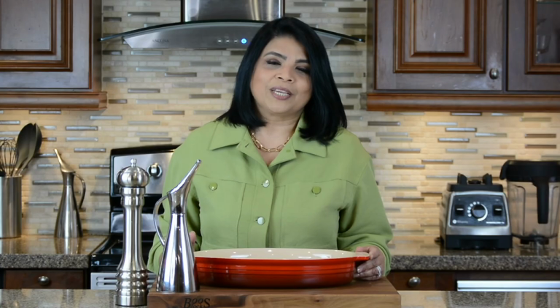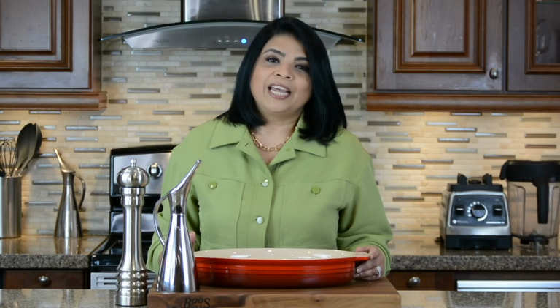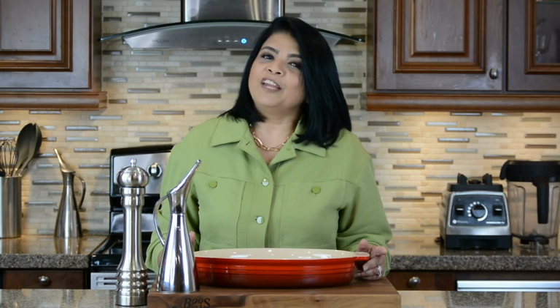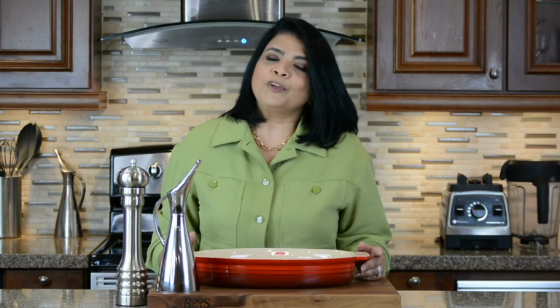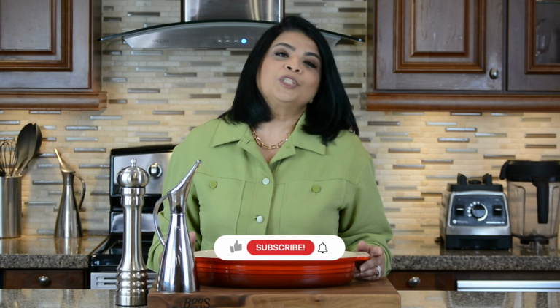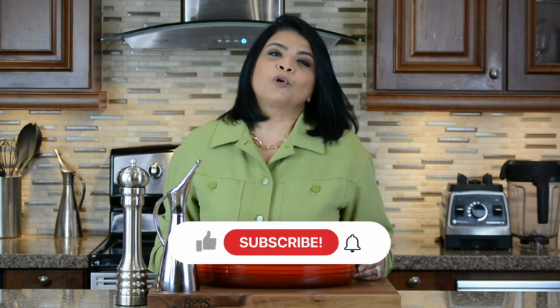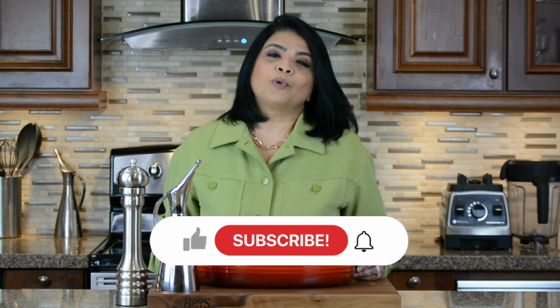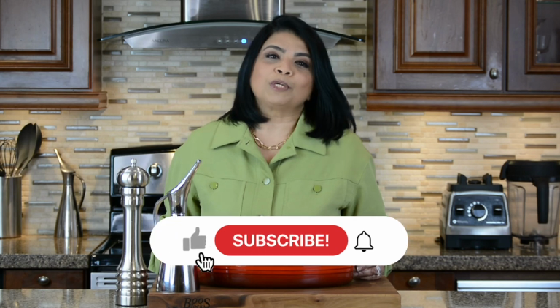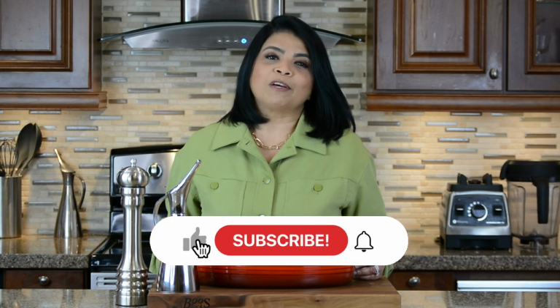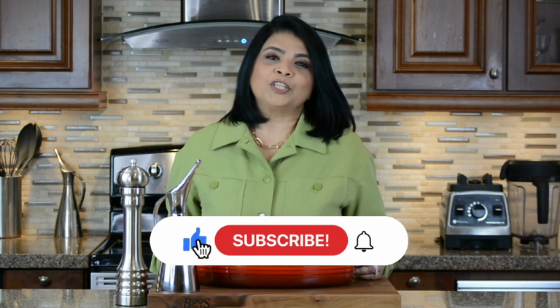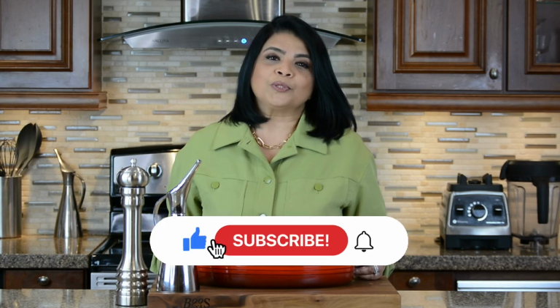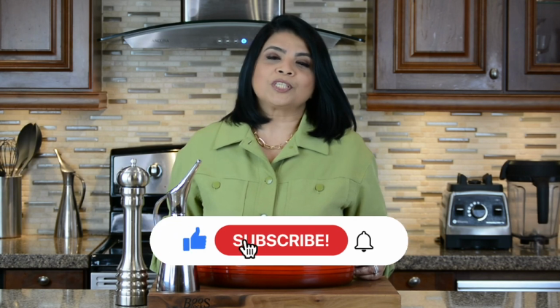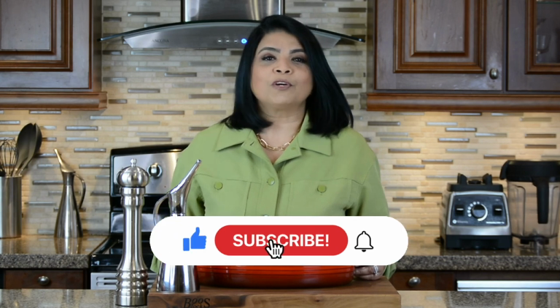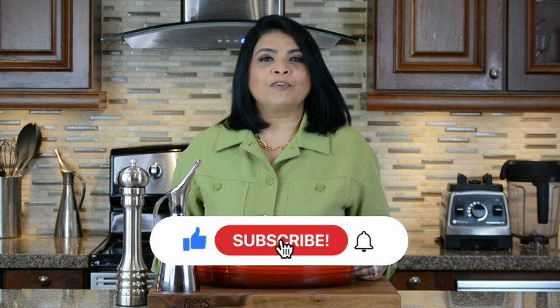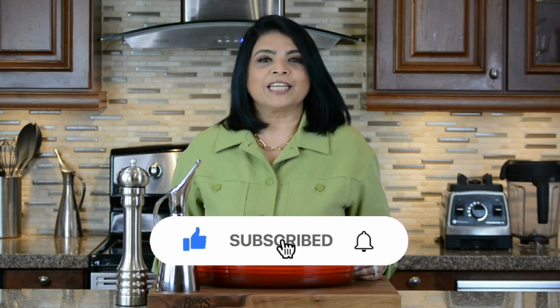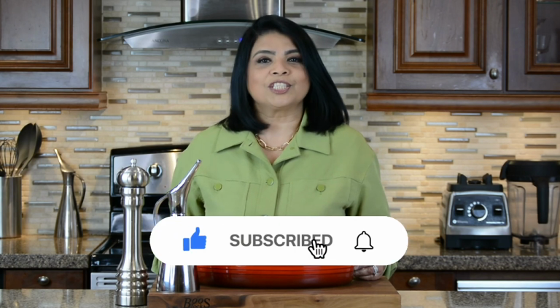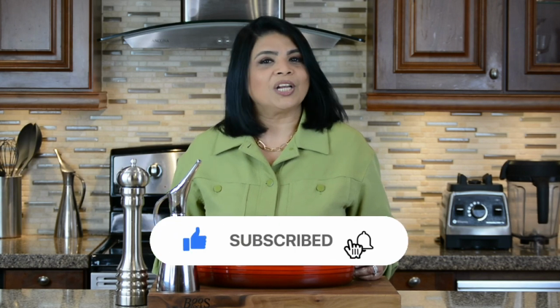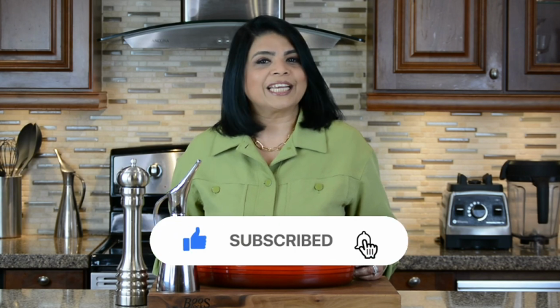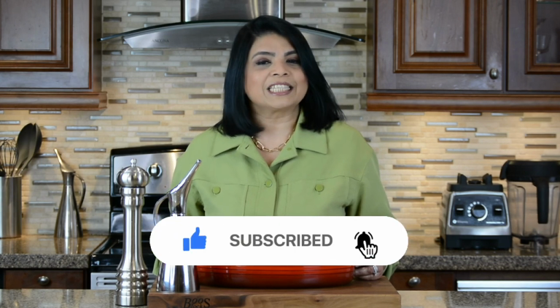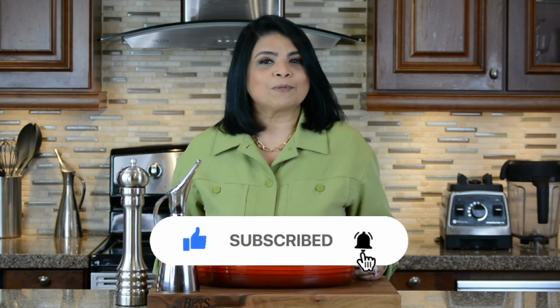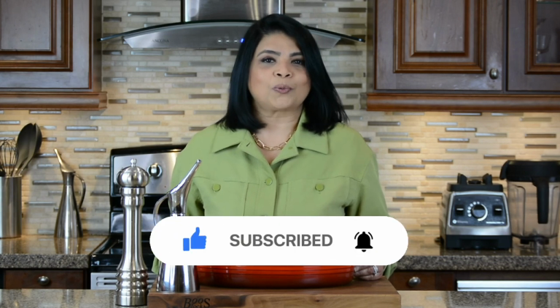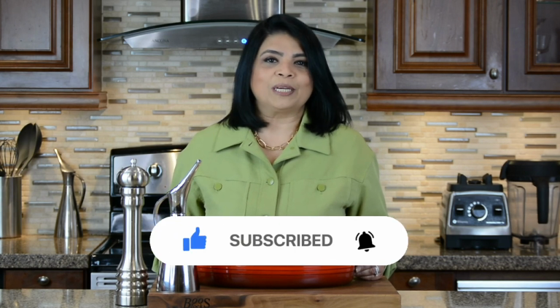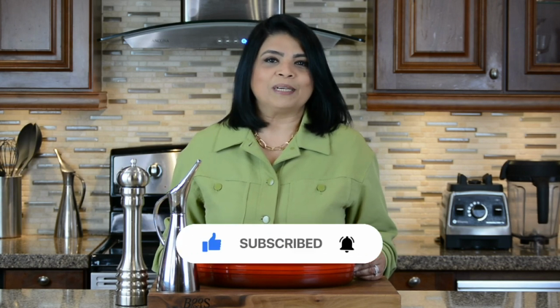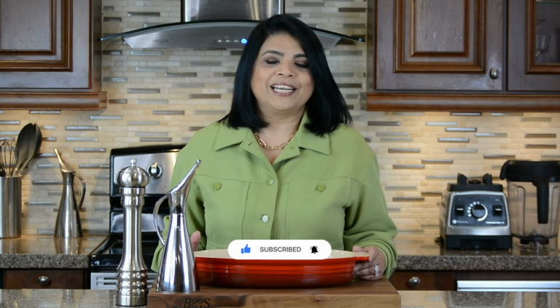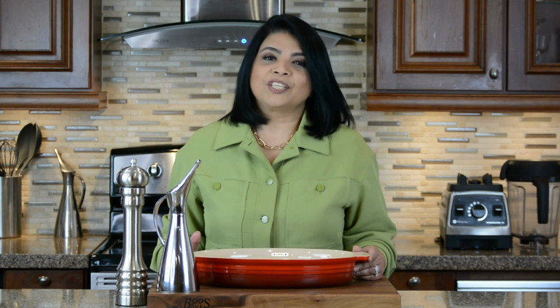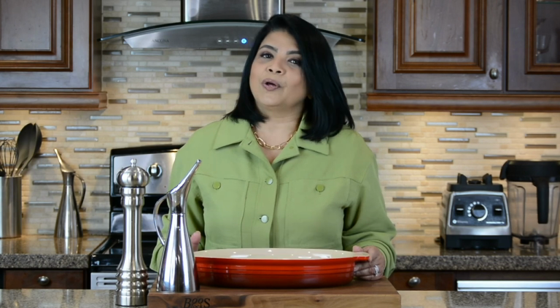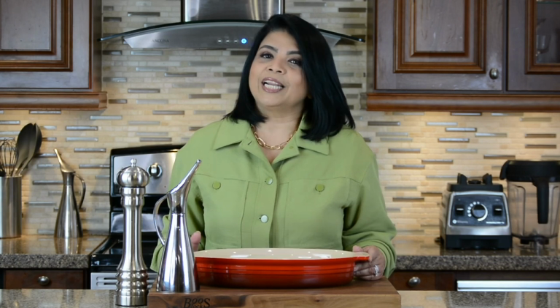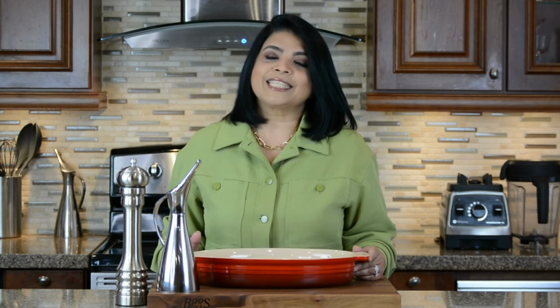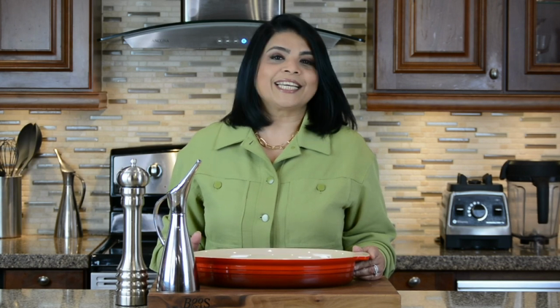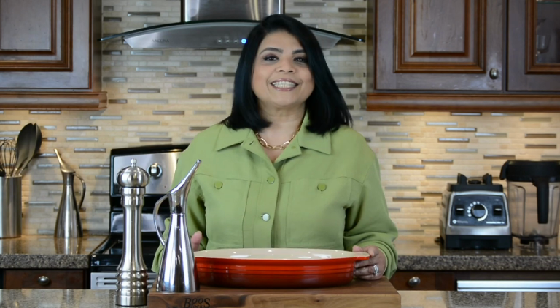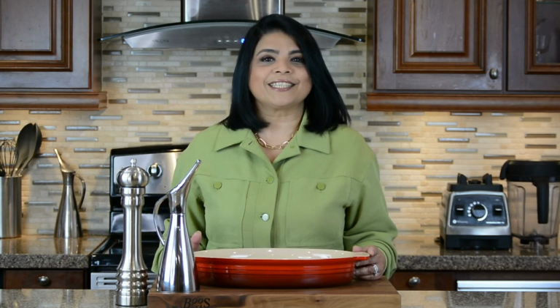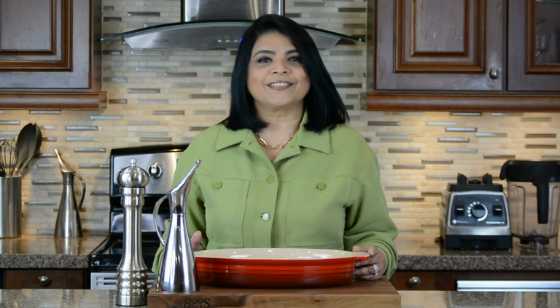If you enjoy watching my videos, don't forget to like and subscribe. So now let's get started.